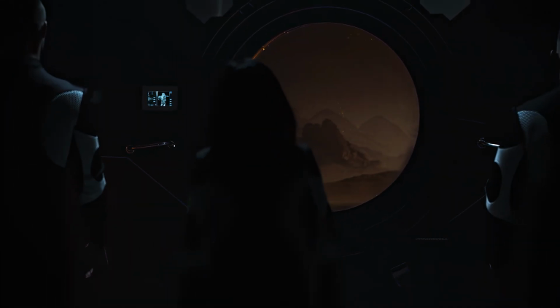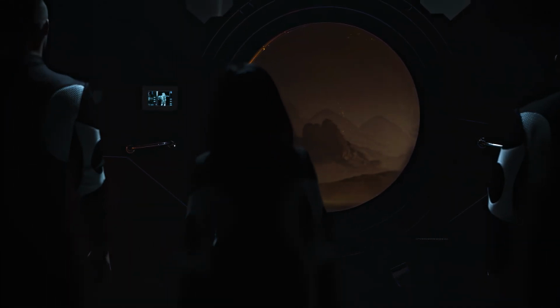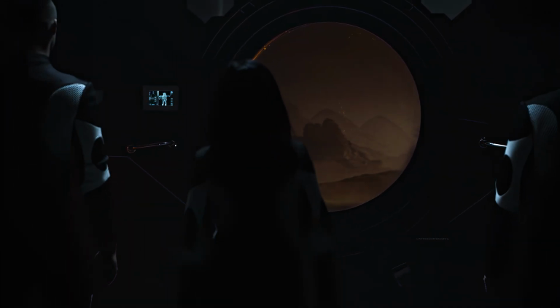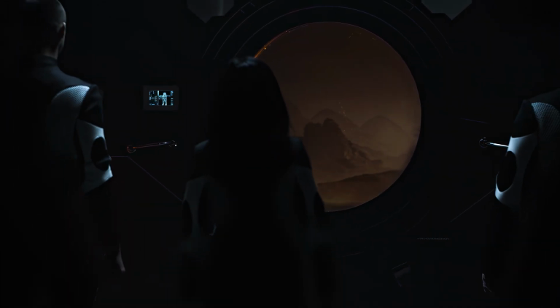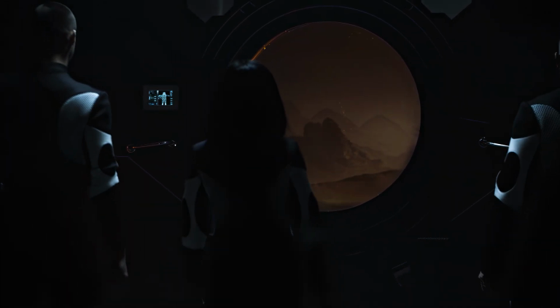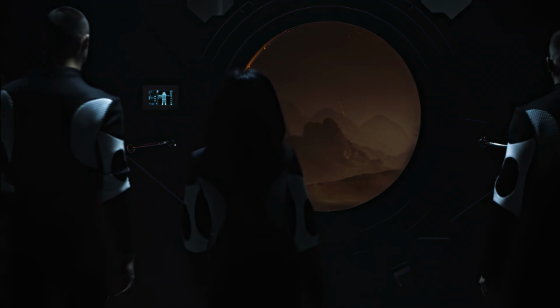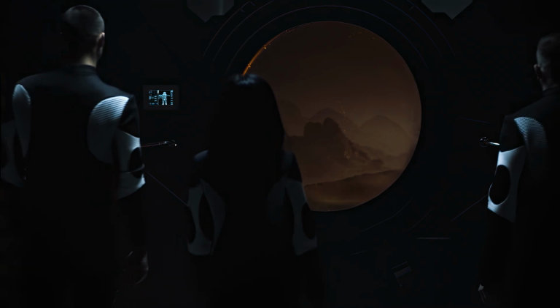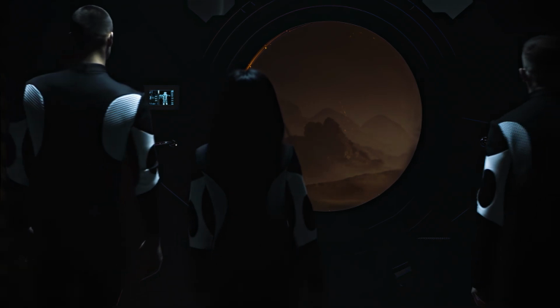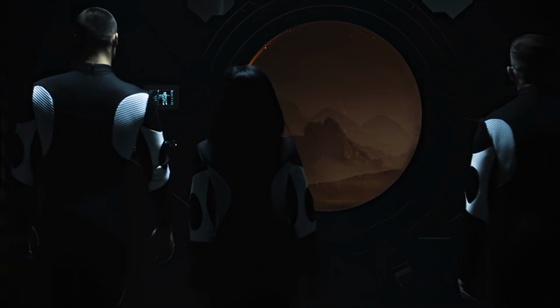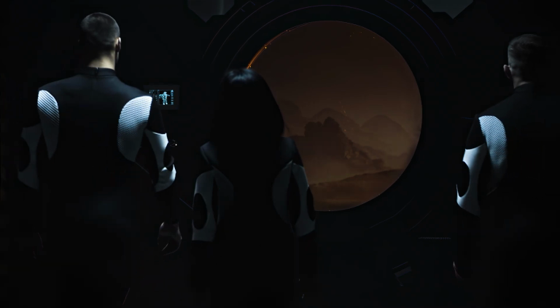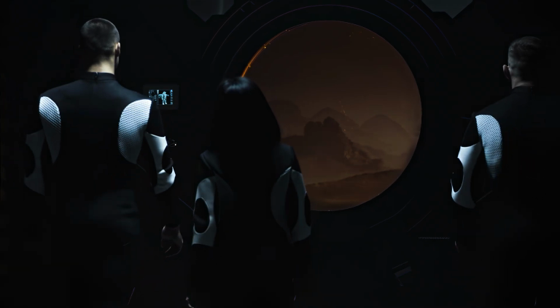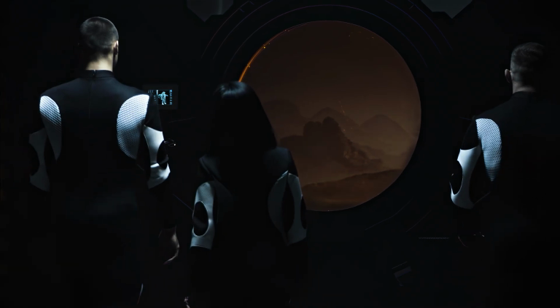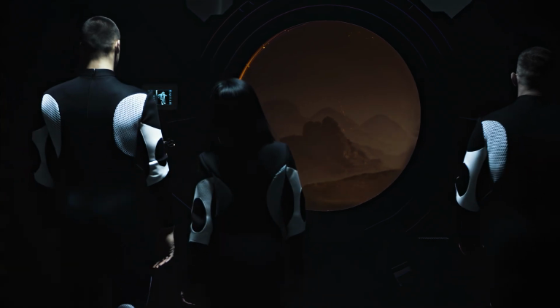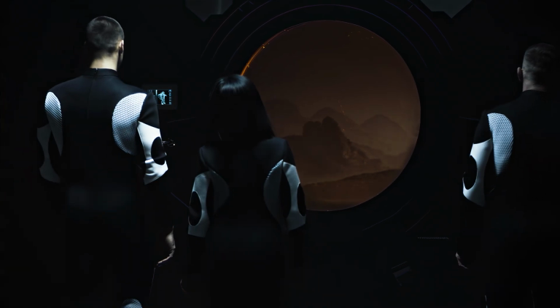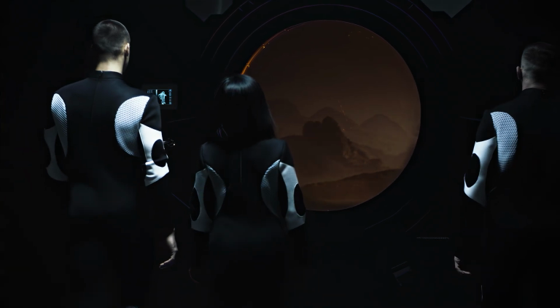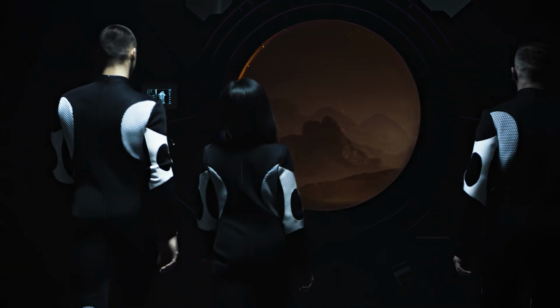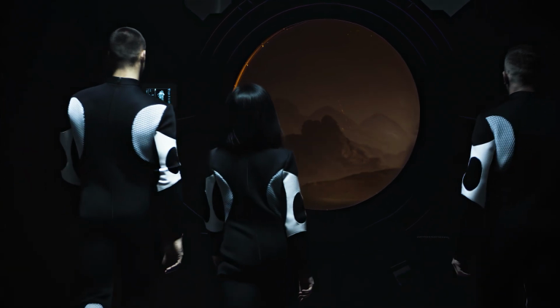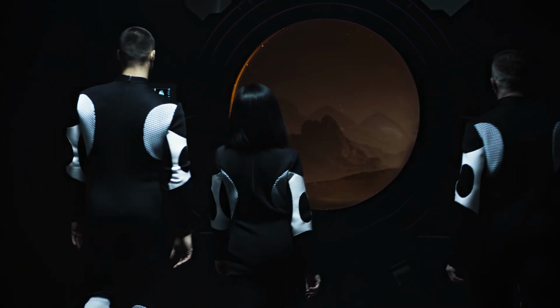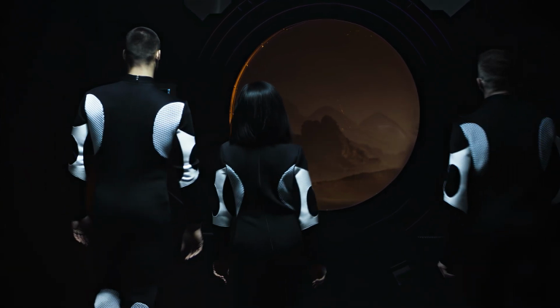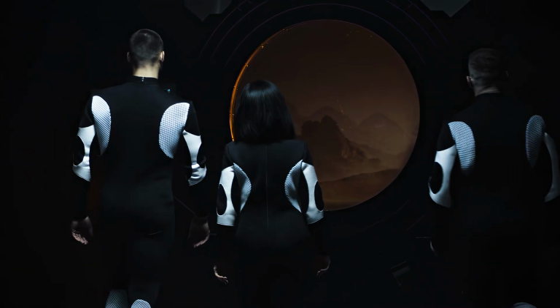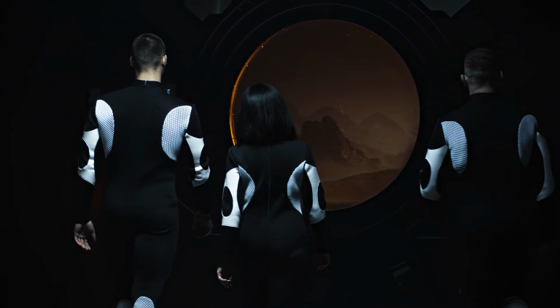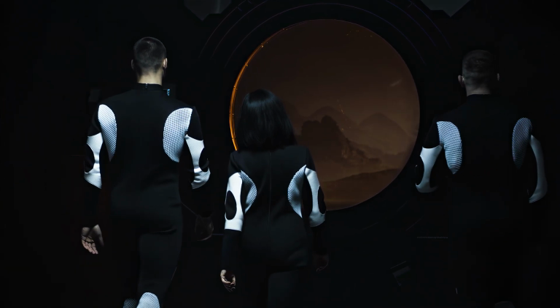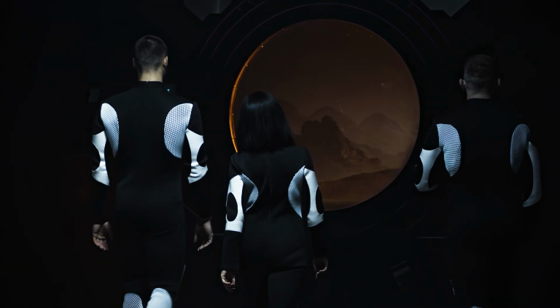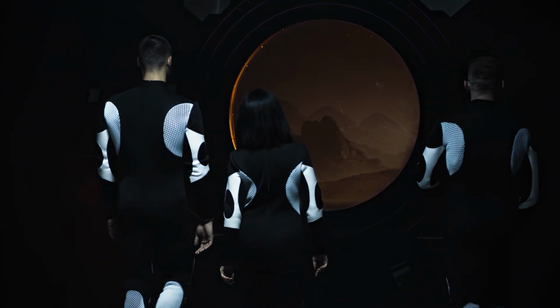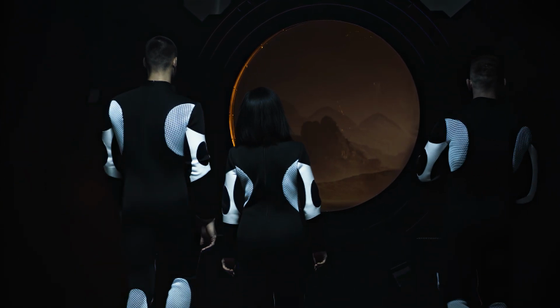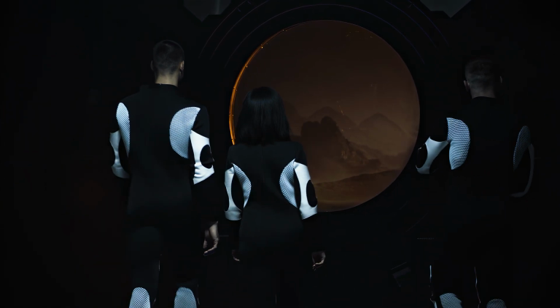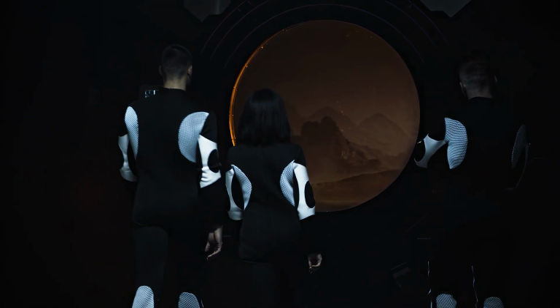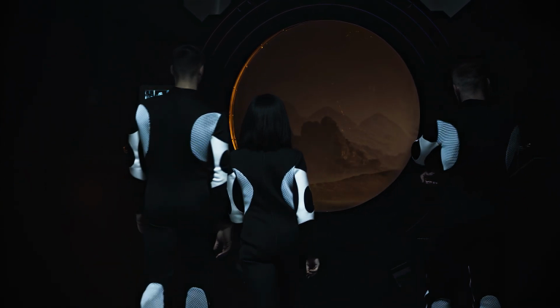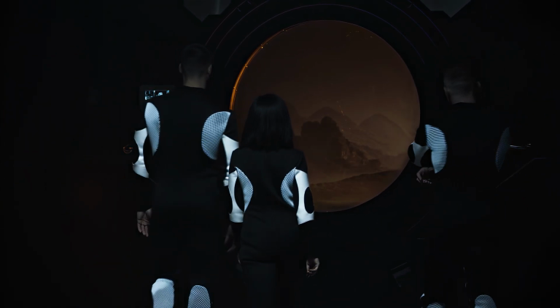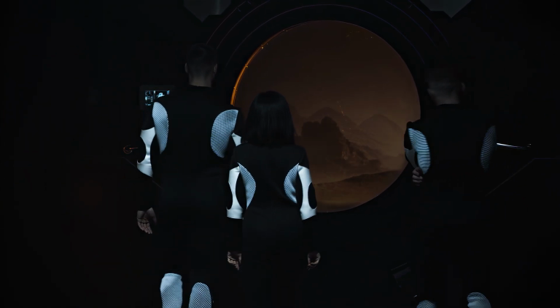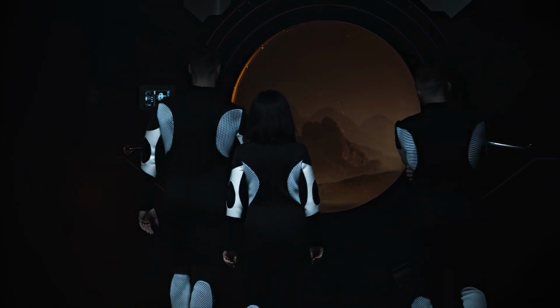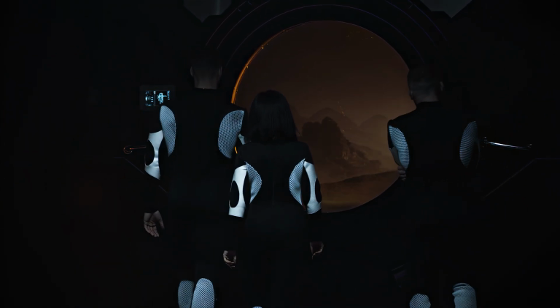And if you want to look into the foreseeable future, we recommend our video about how Starship will help us colonize Mars and the future of humanity for the next thousand years.